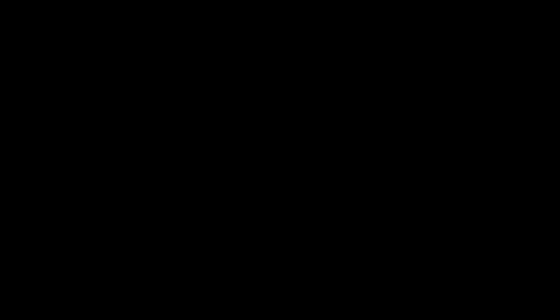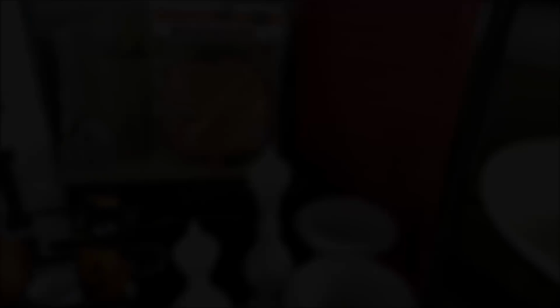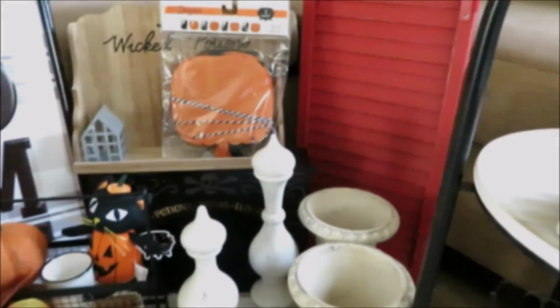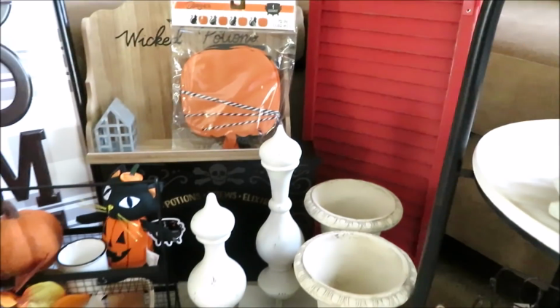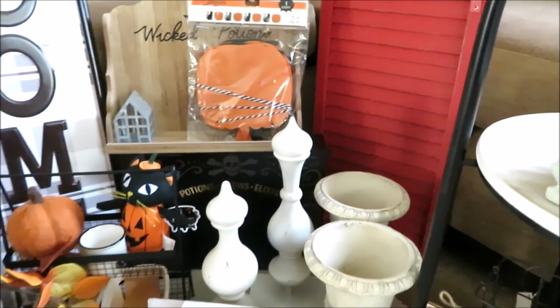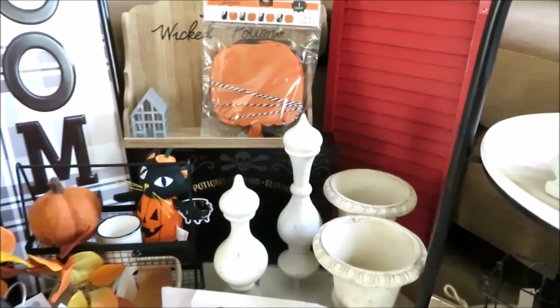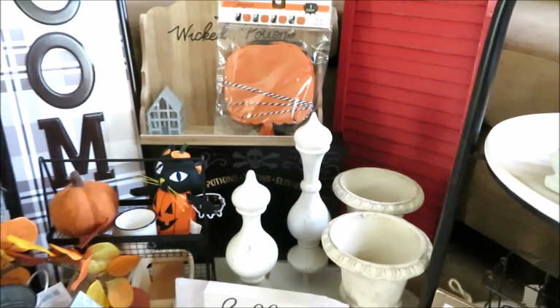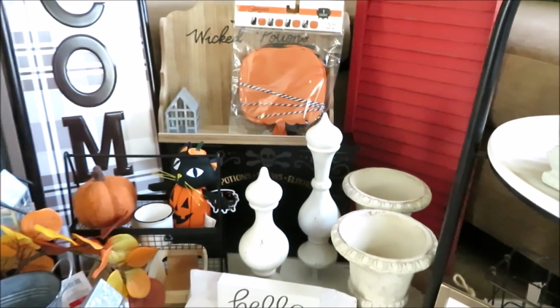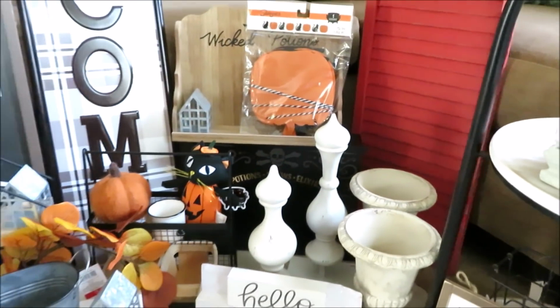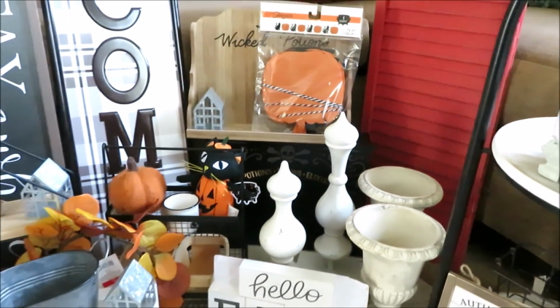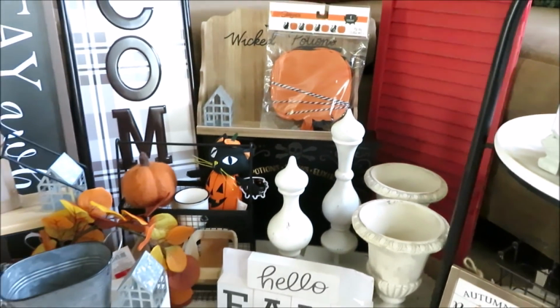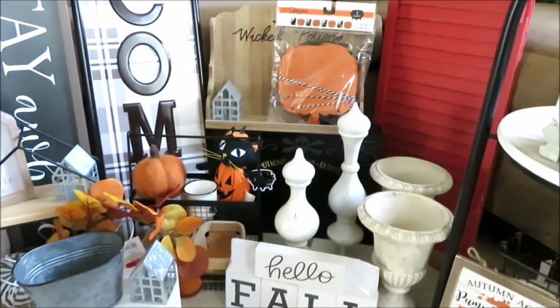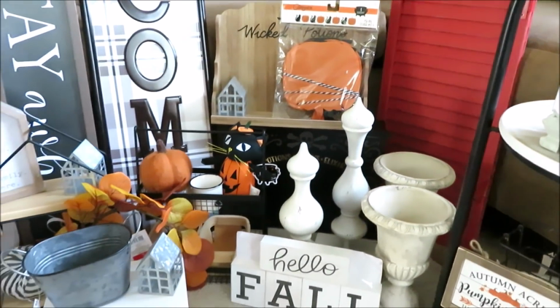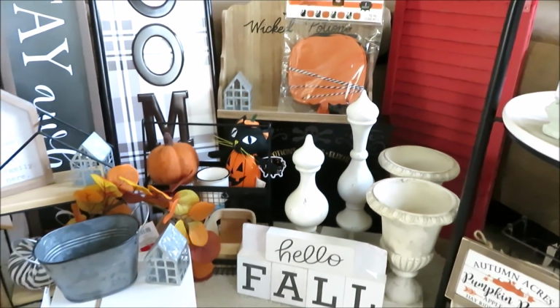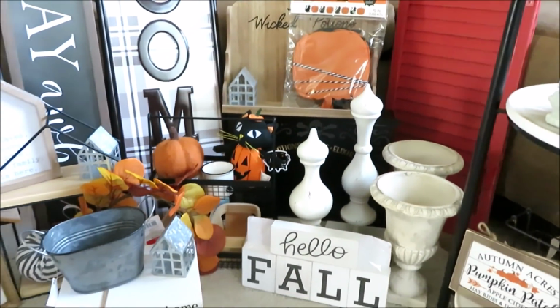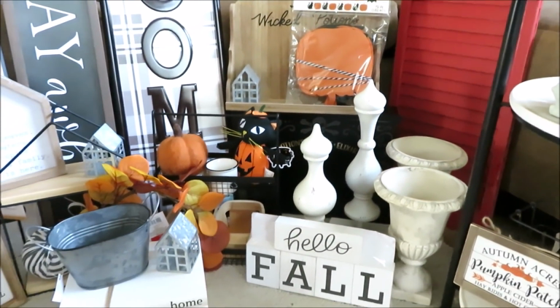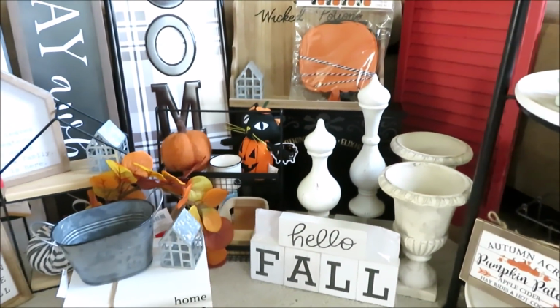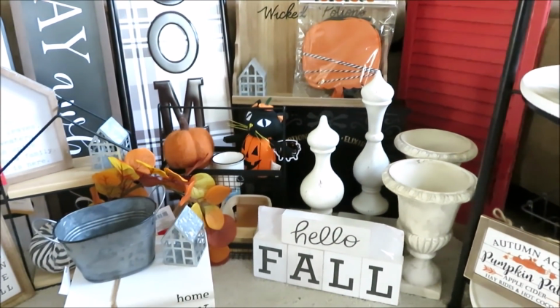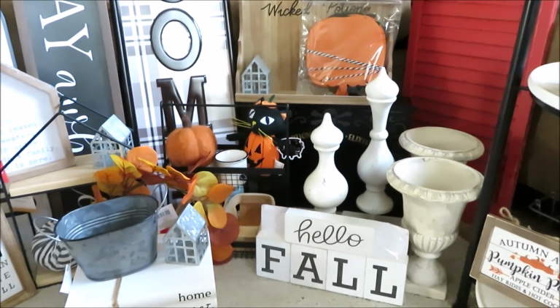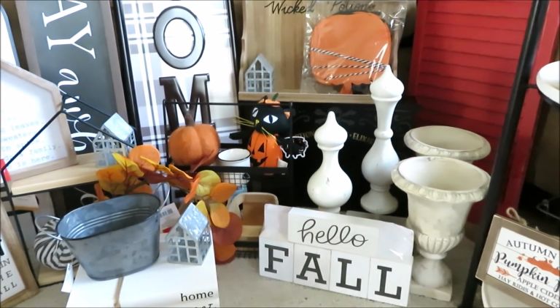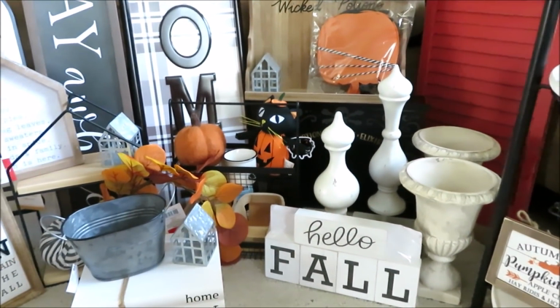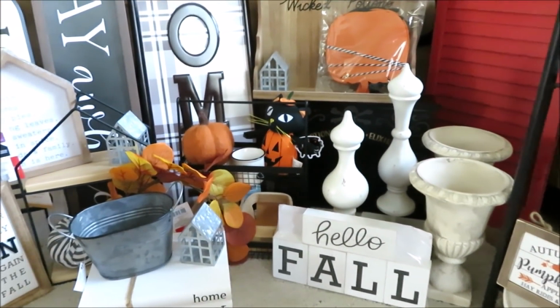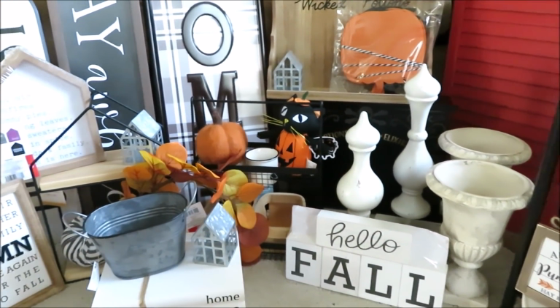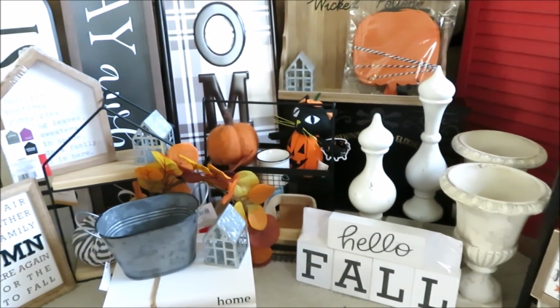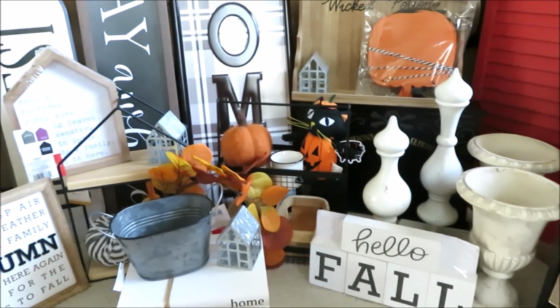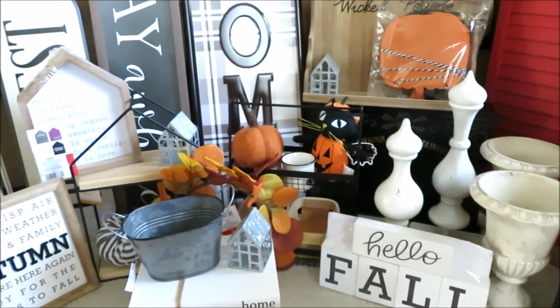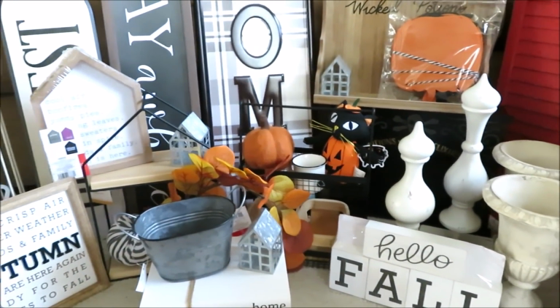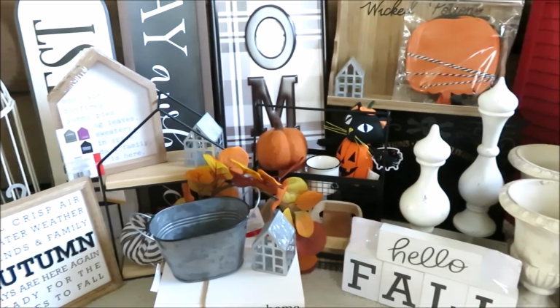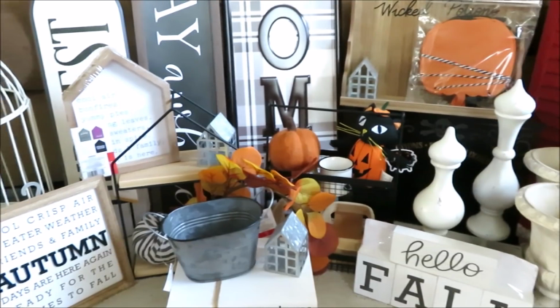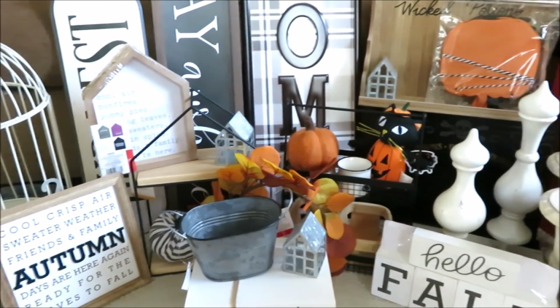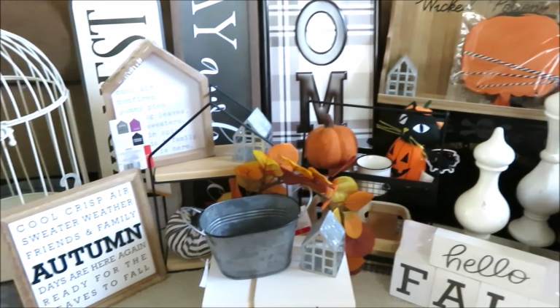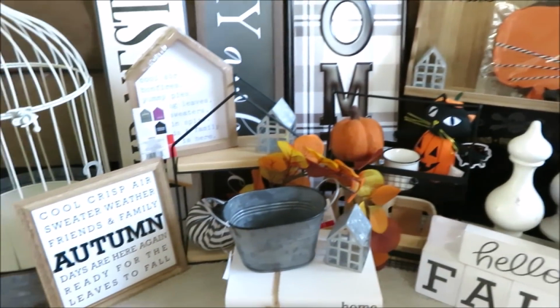Hi friends, it's Auntie Cuckoo and today I'm sharing a Target dollar spot and clearance decor haul.